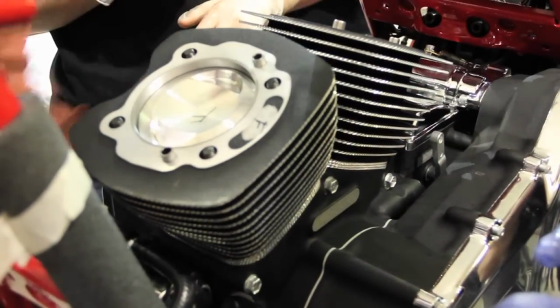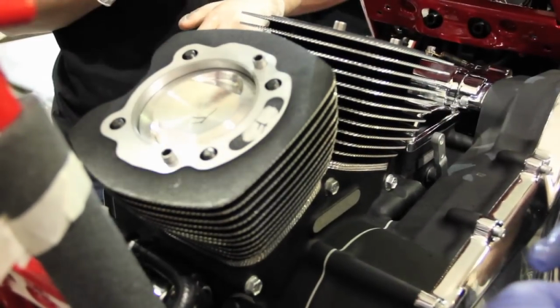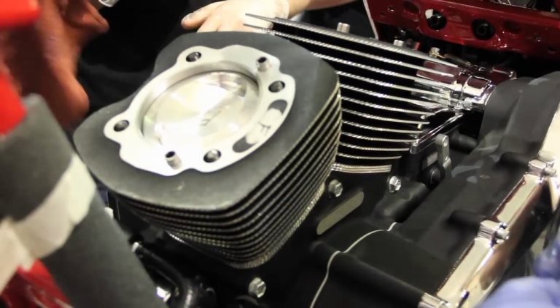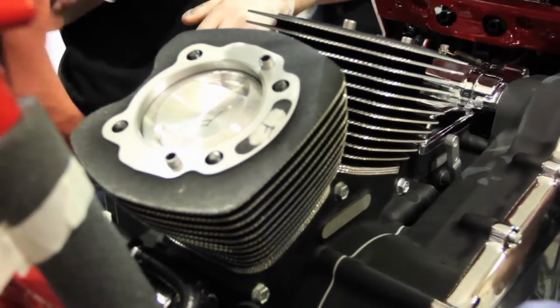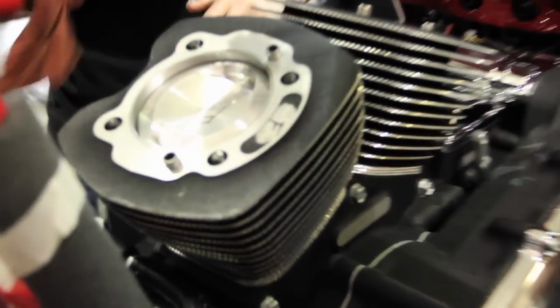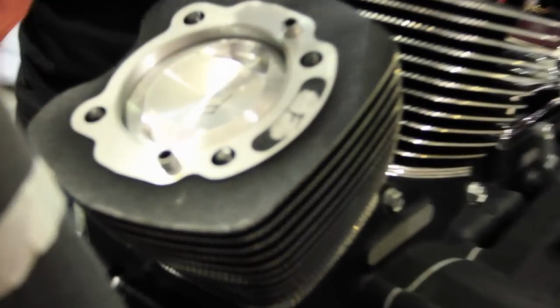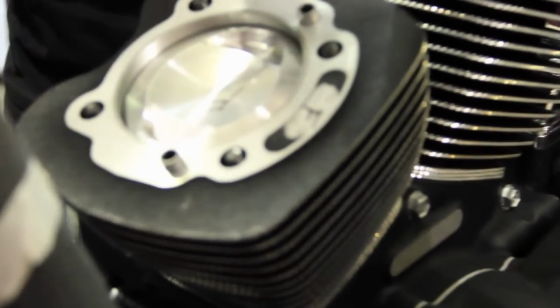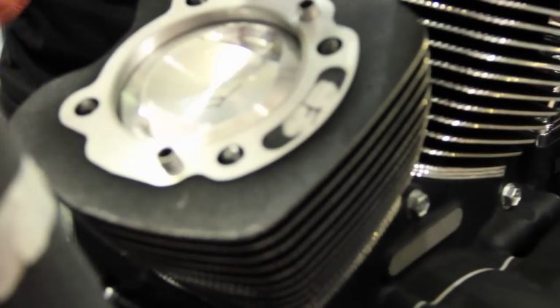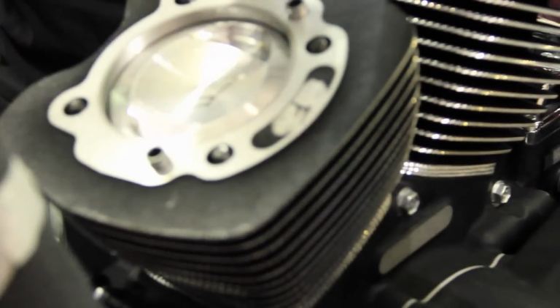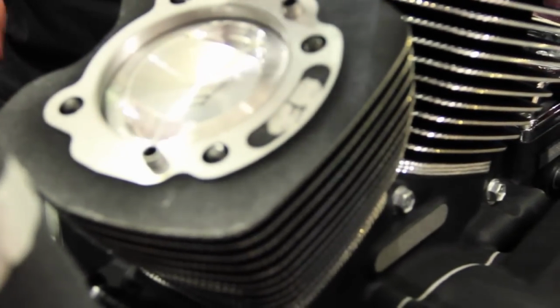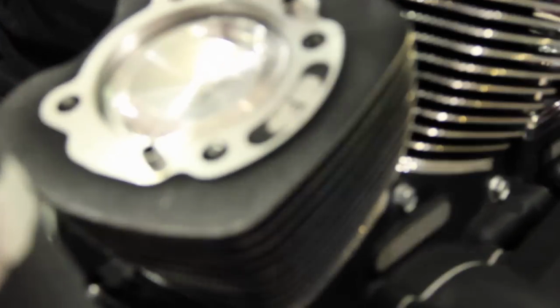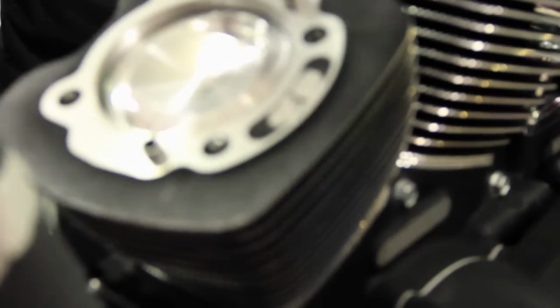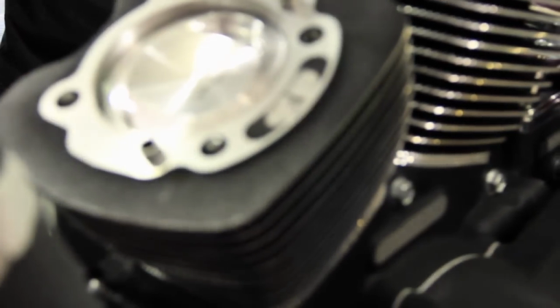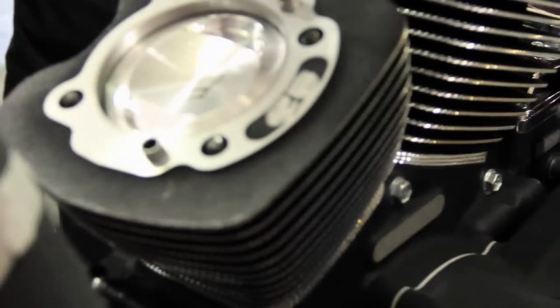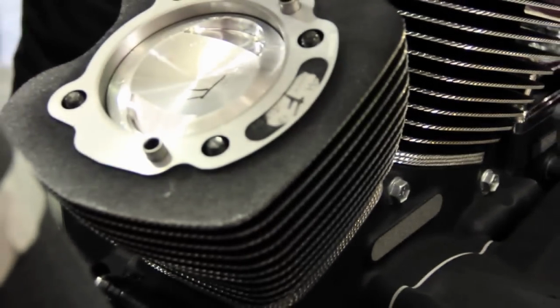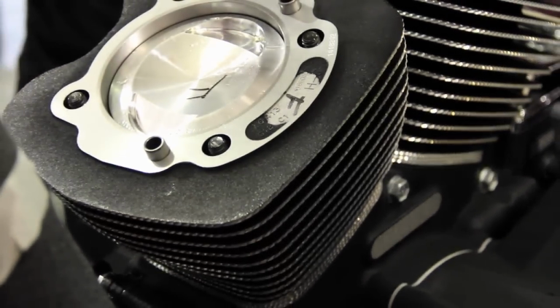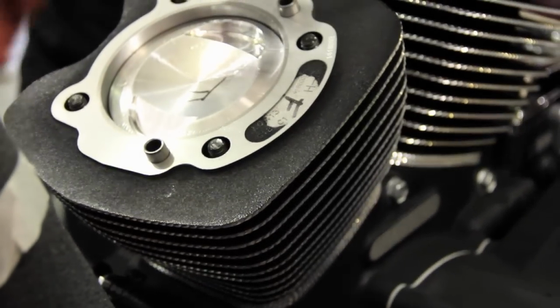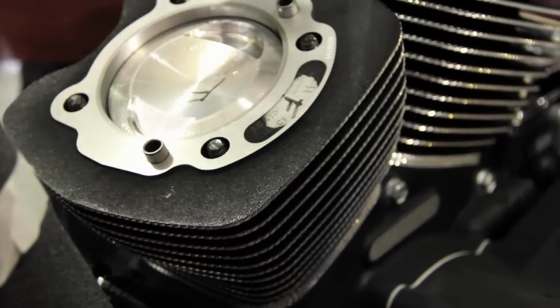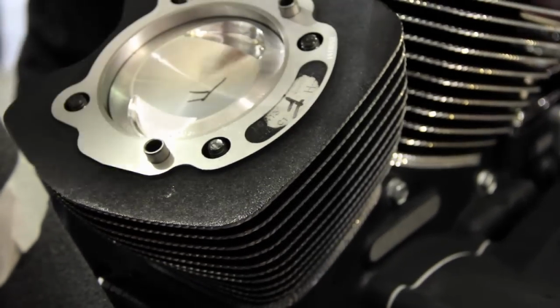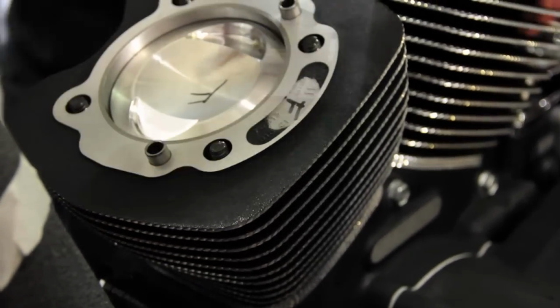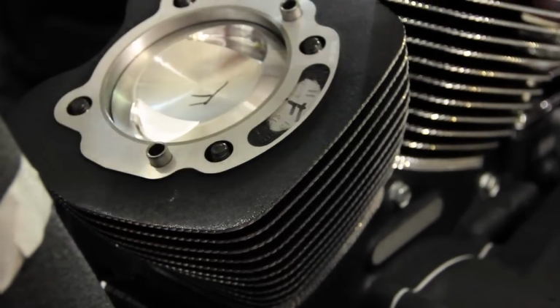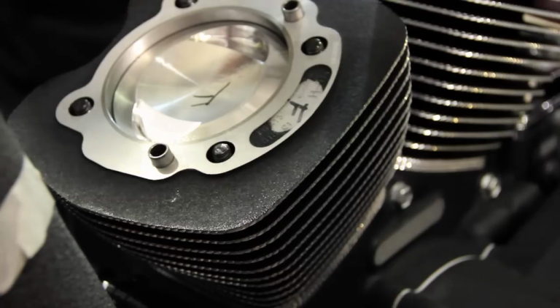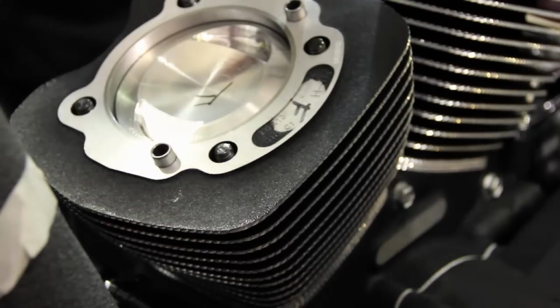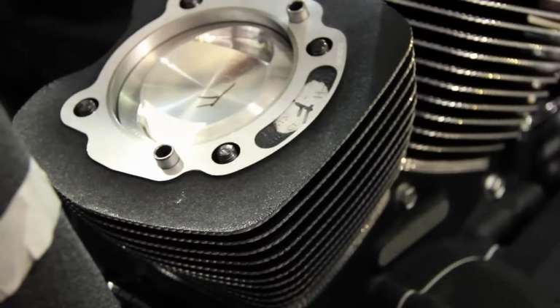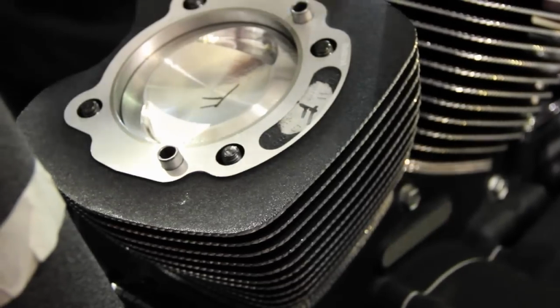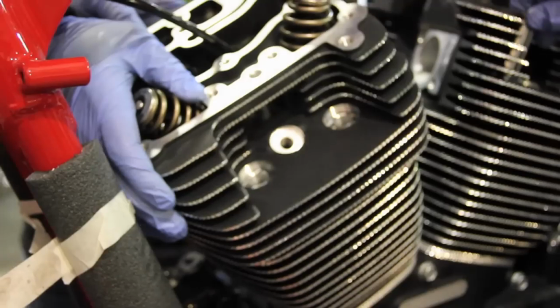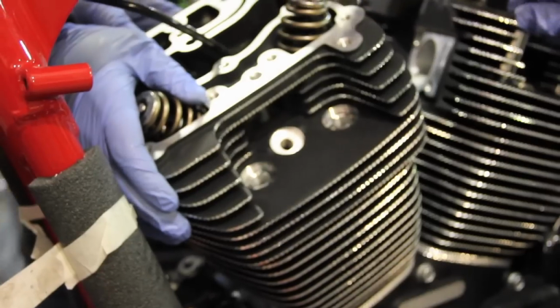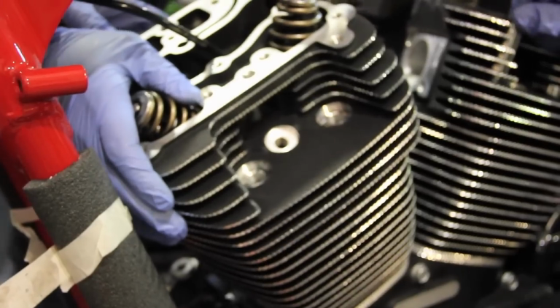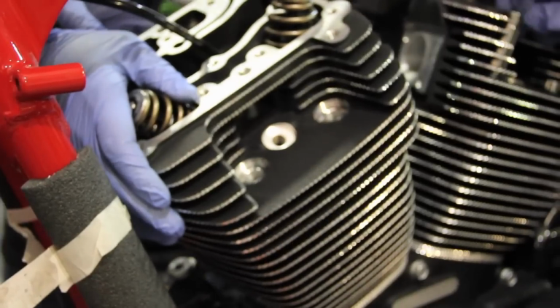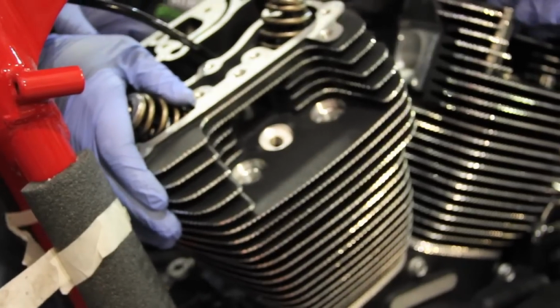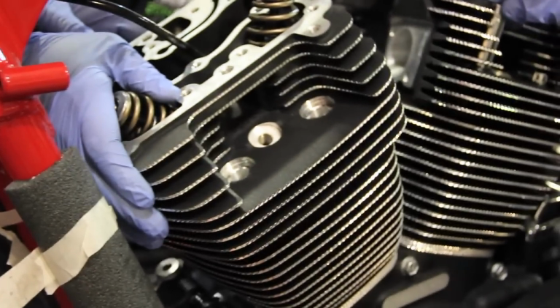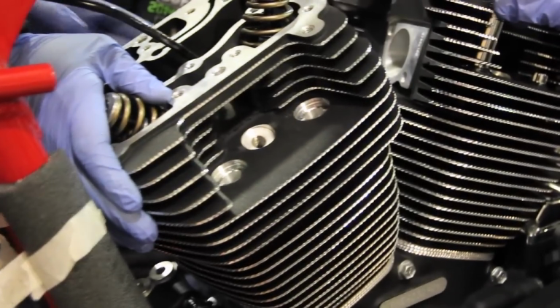There's your cylinders. Now we've got to put the heads on. We need the head gaskets.